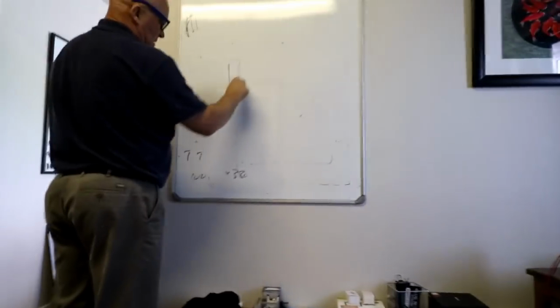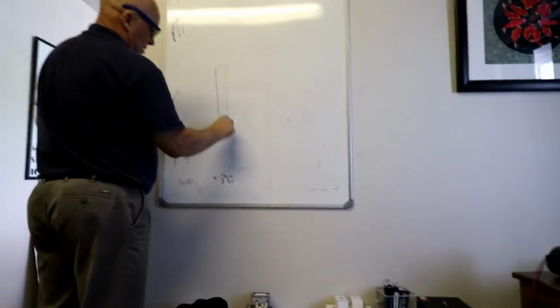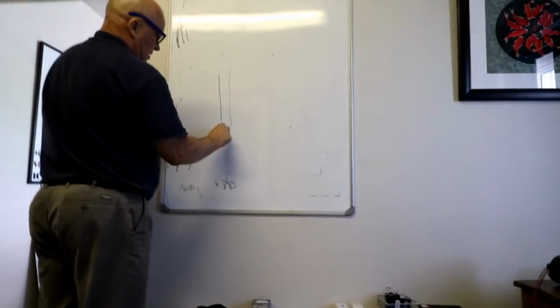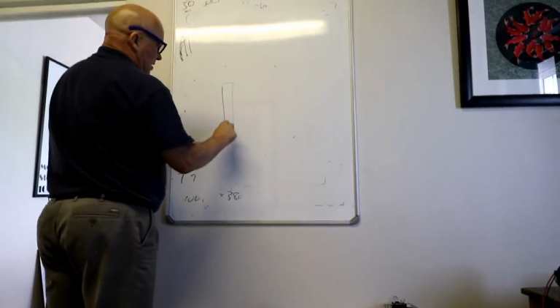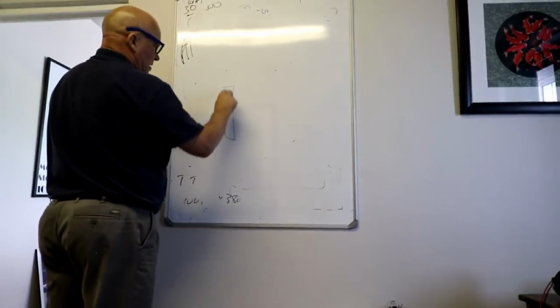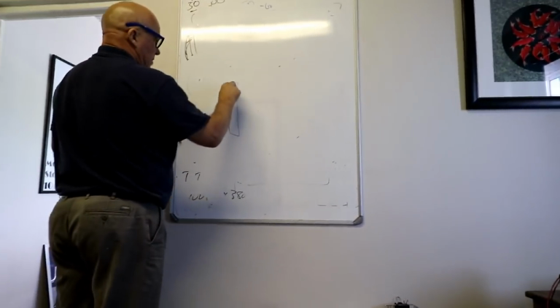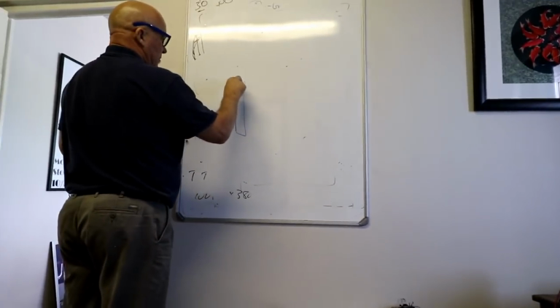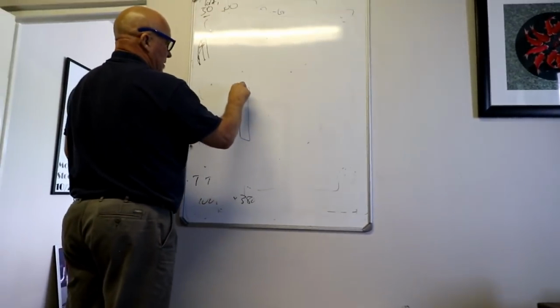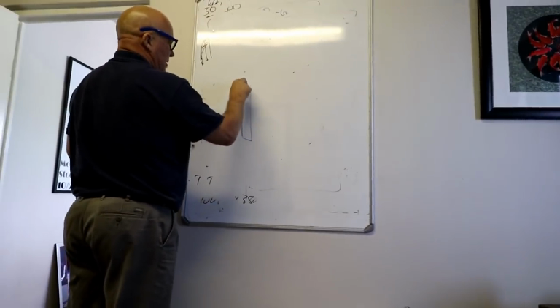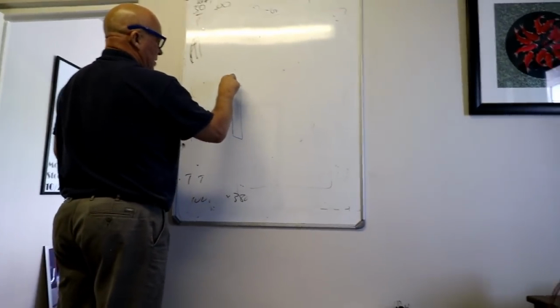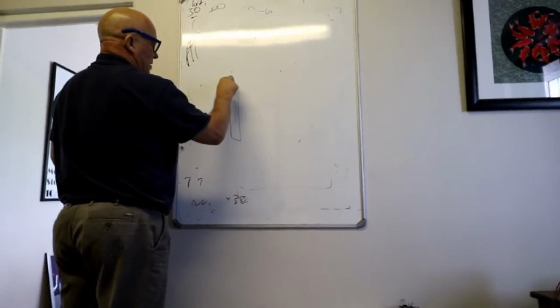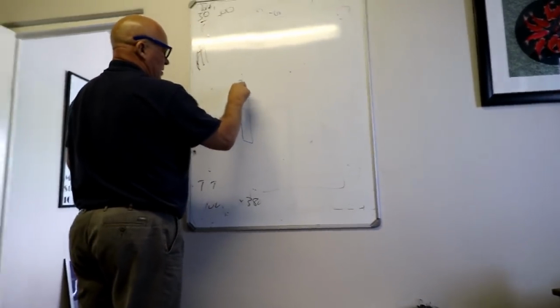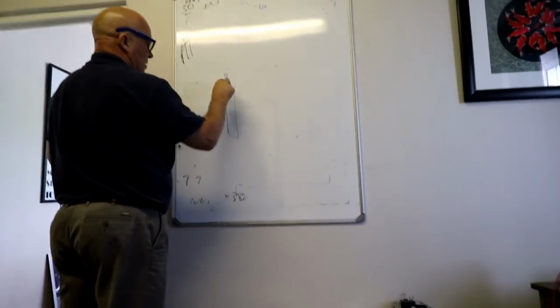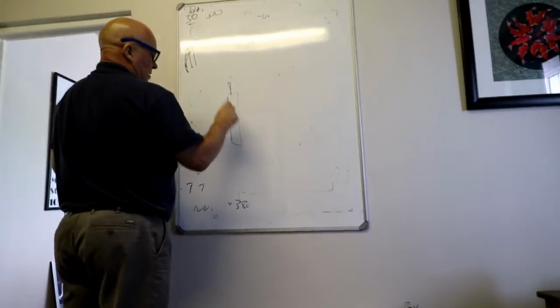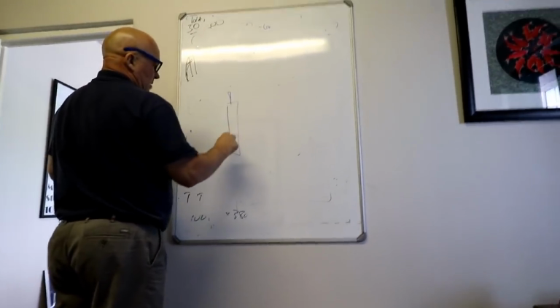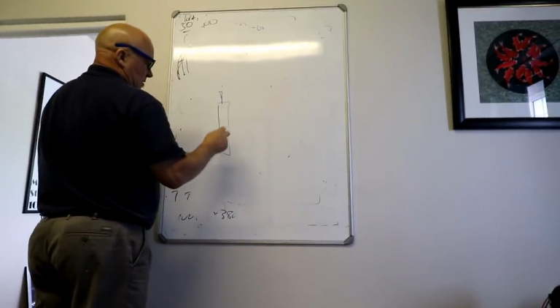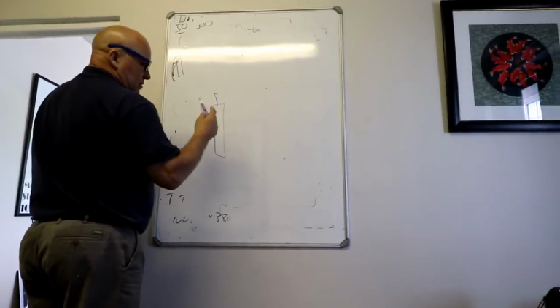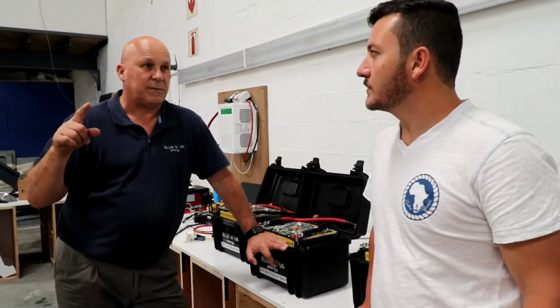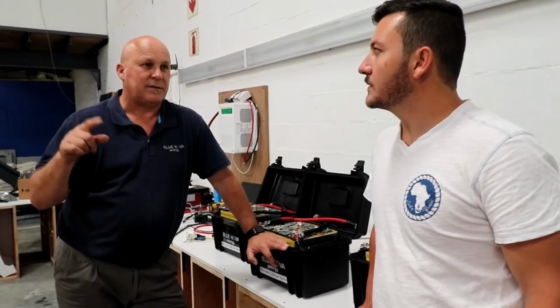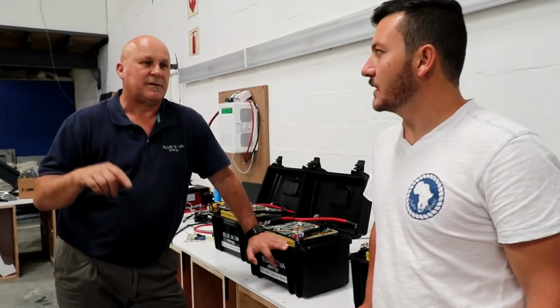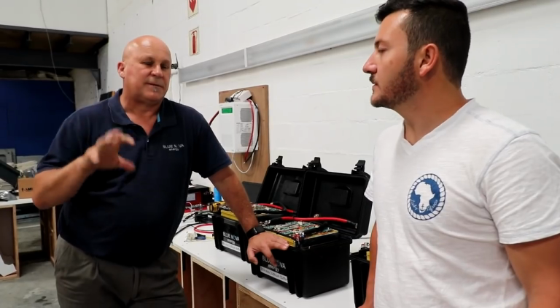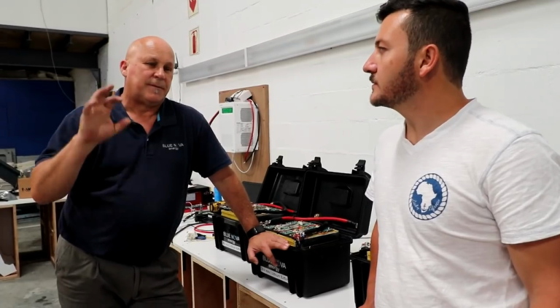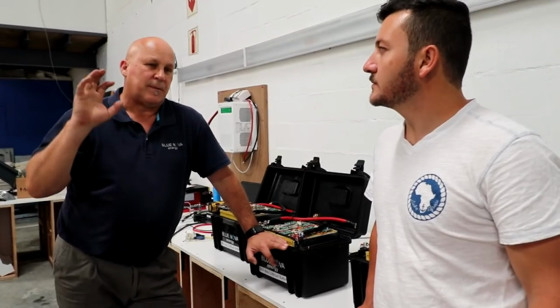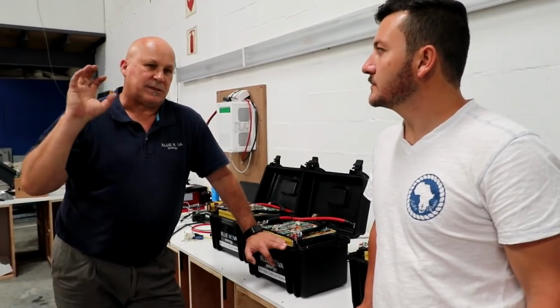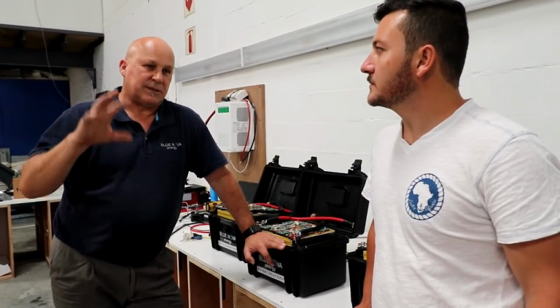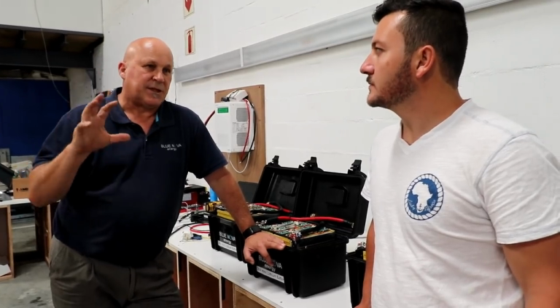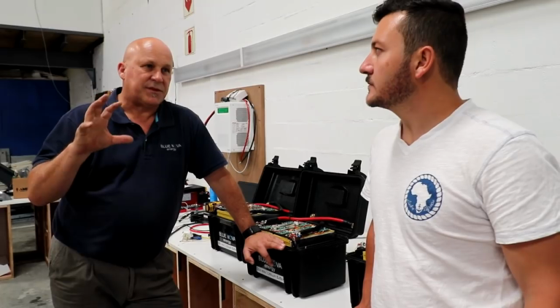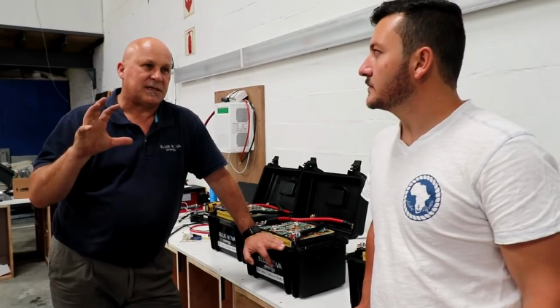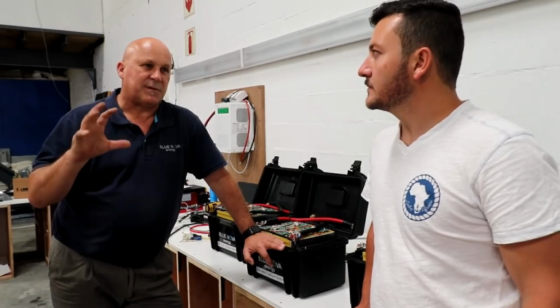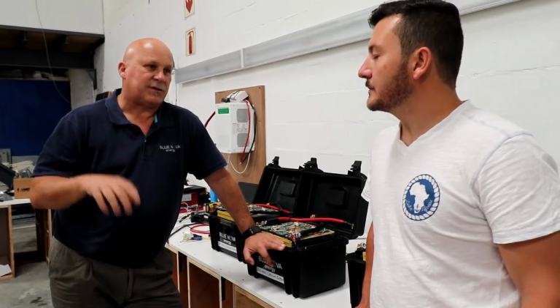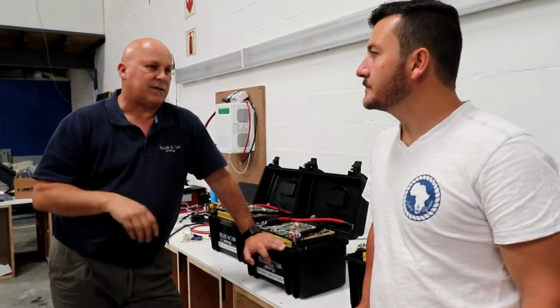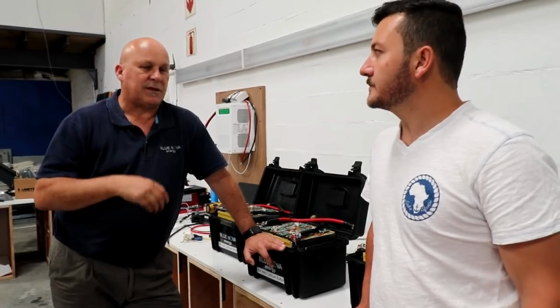Last week on Sailing Lady Africa we met up with James at Blue Nova and discussed our lithium batteries.